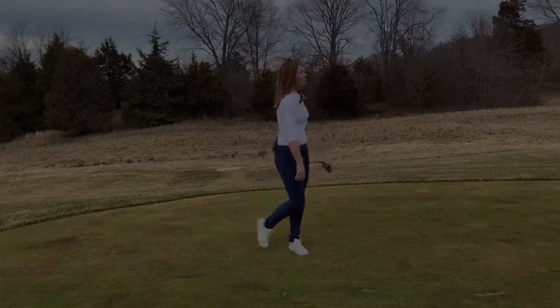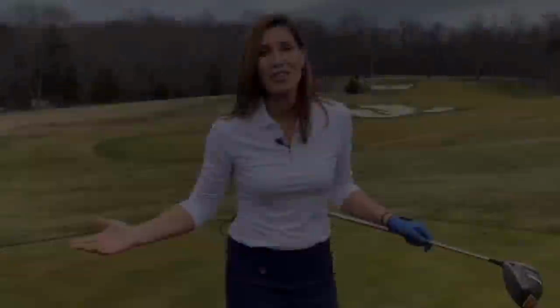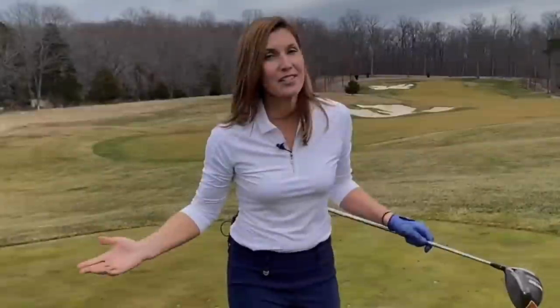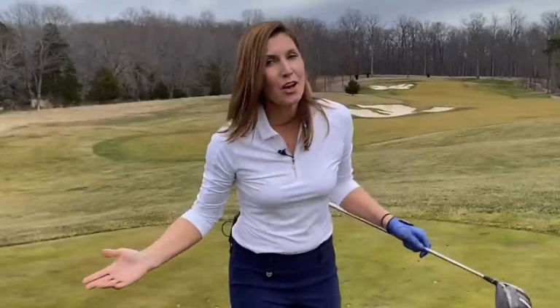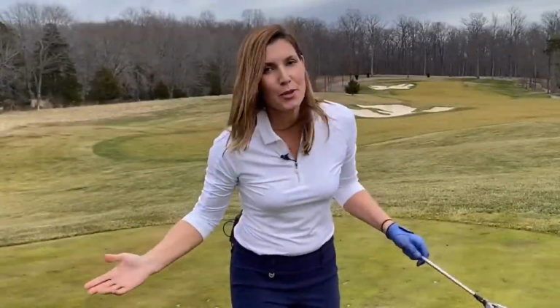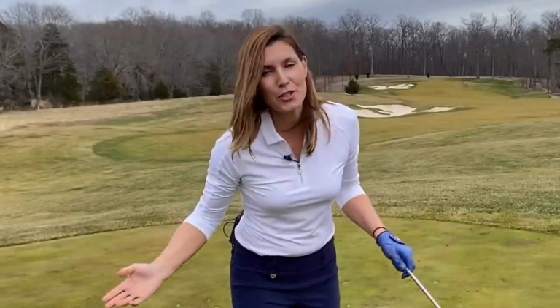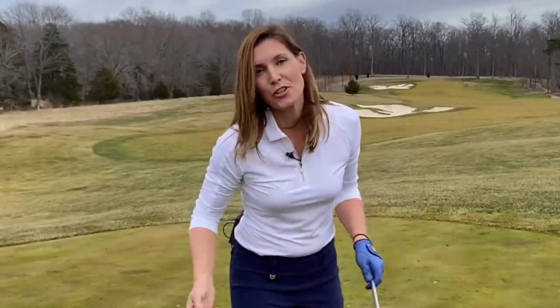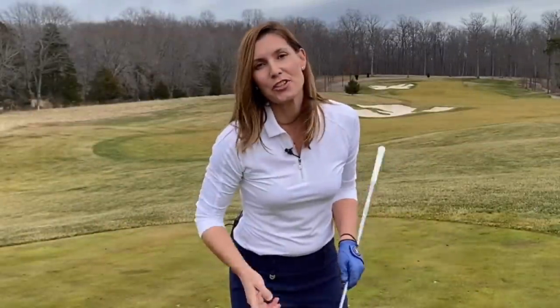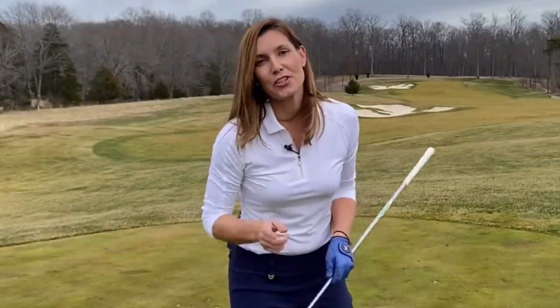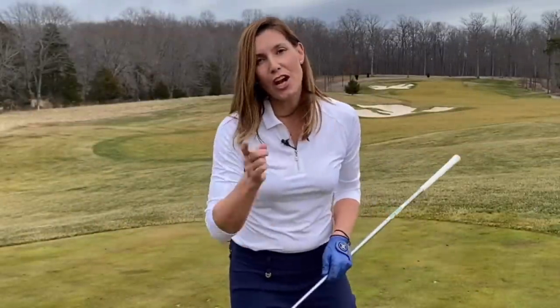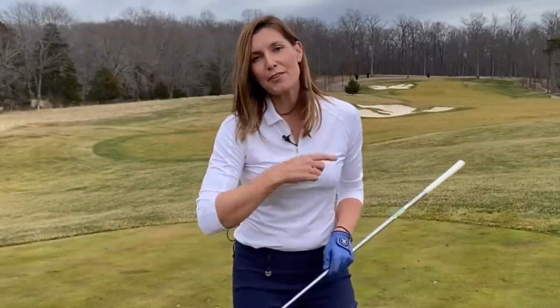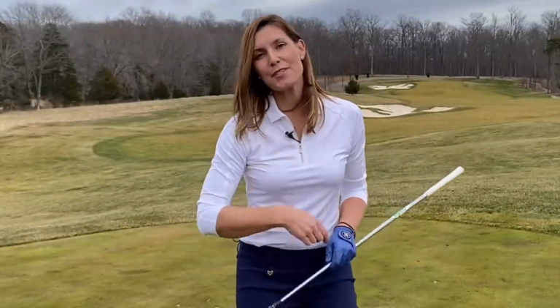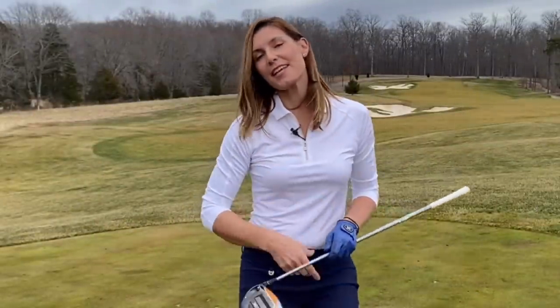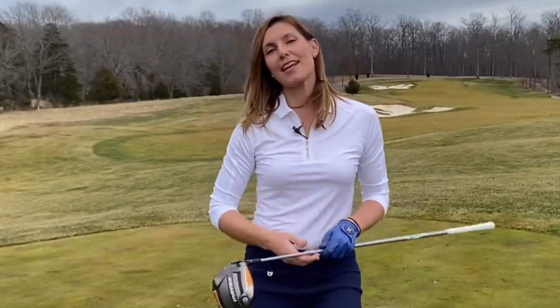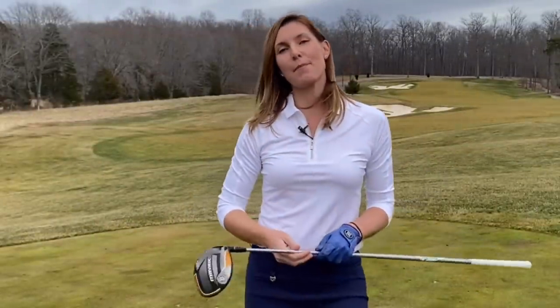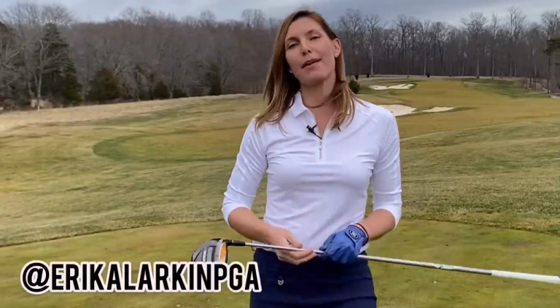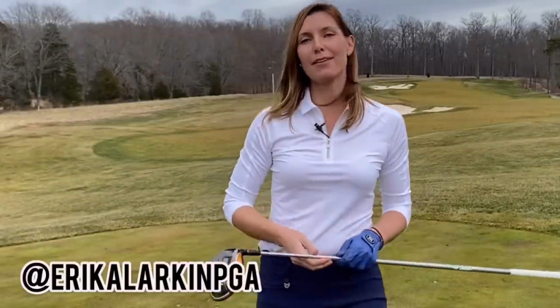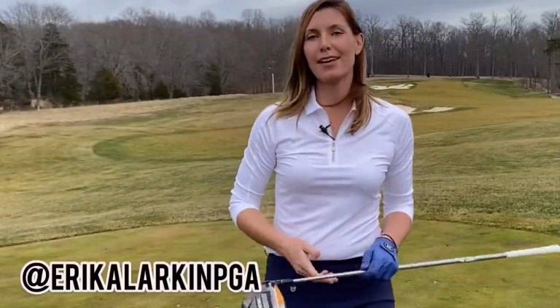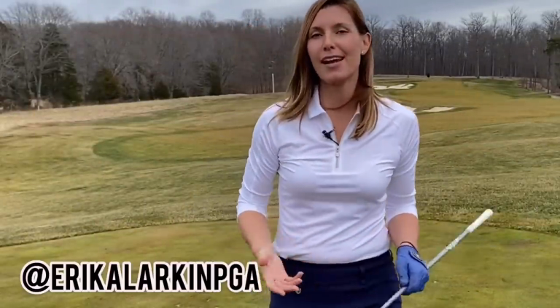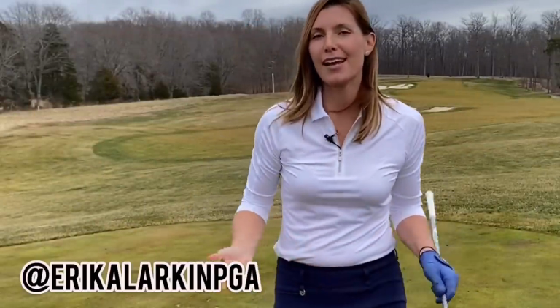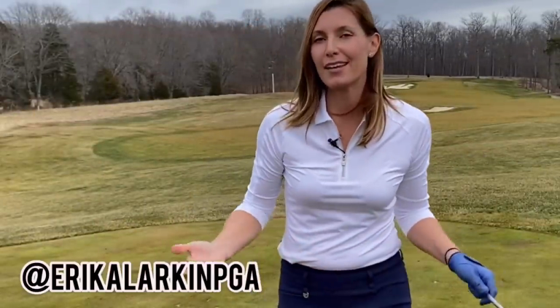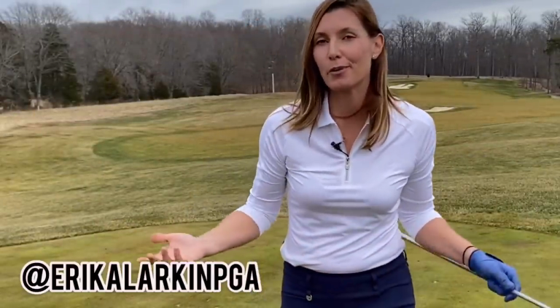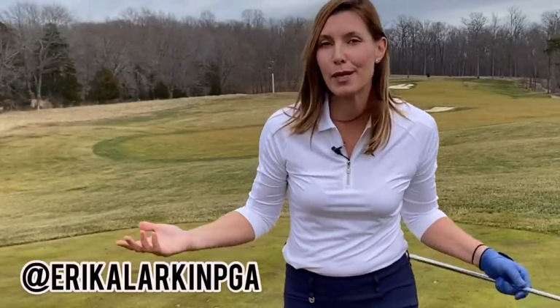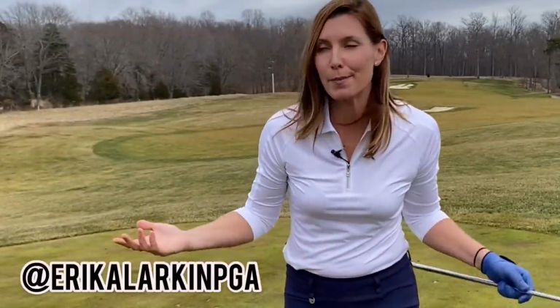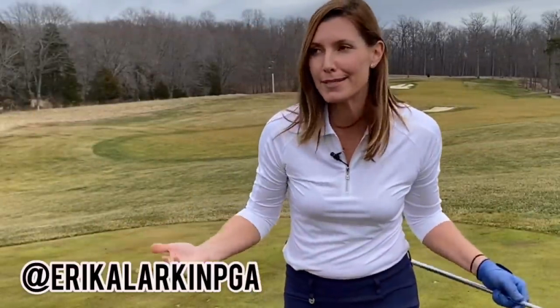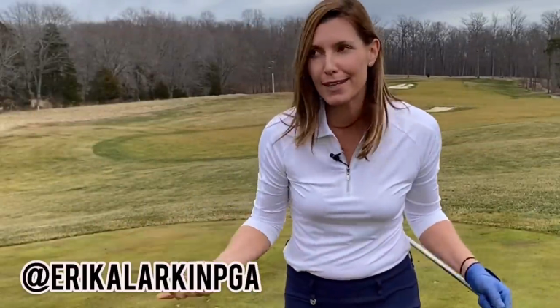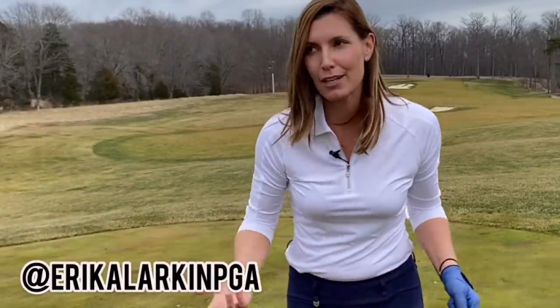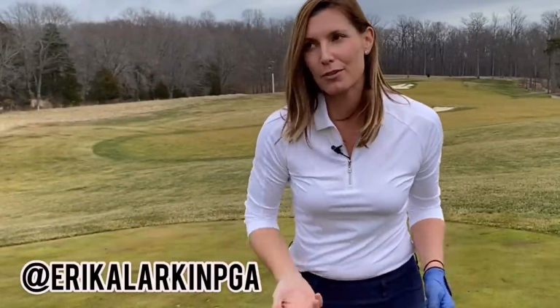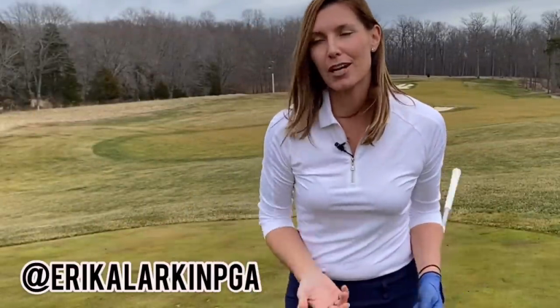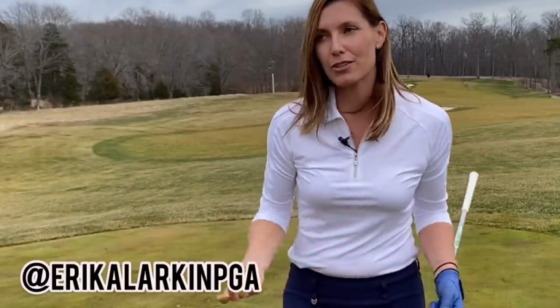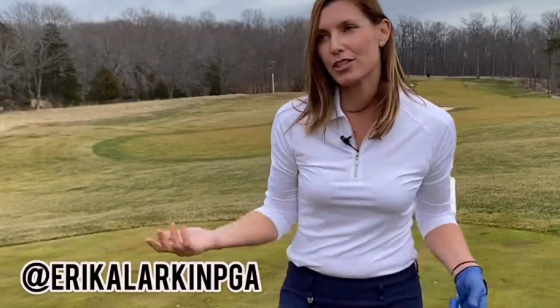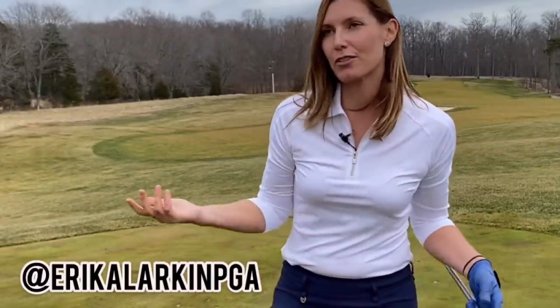These lawnmower drills will make your golf swing better, and it'll be a piece of cake when you actually go to mow the lawn.